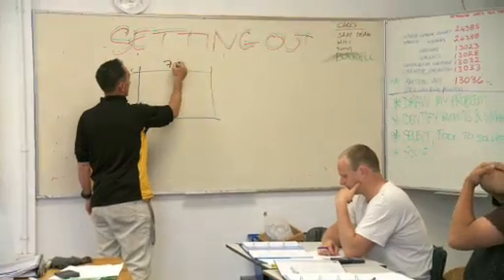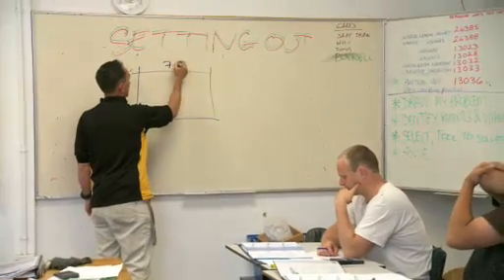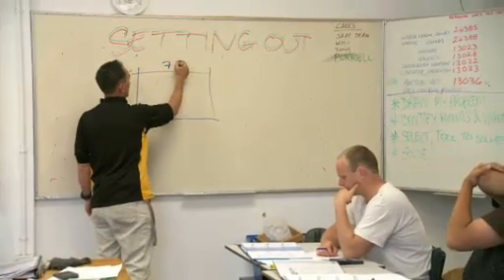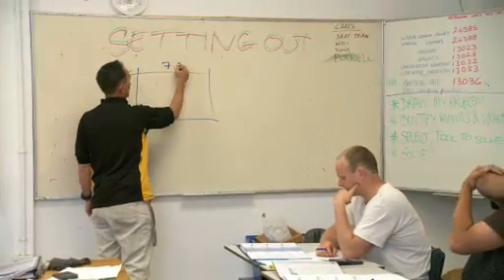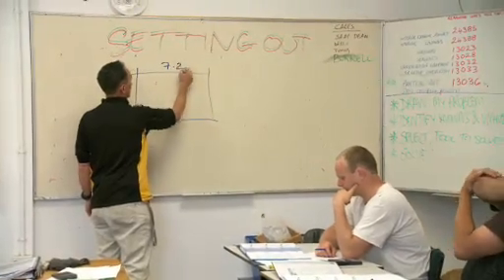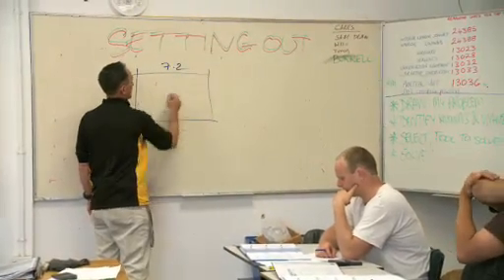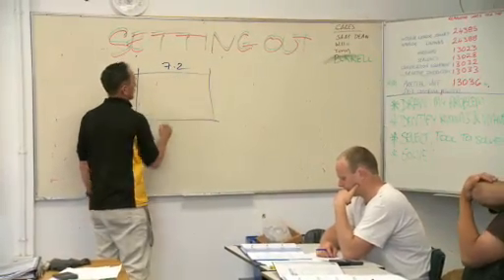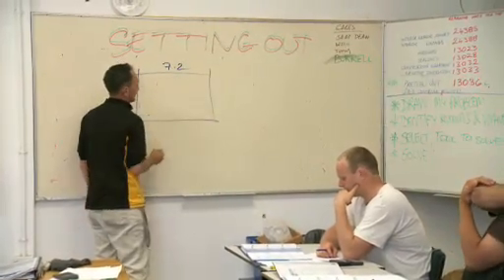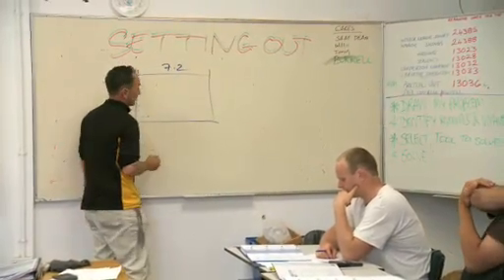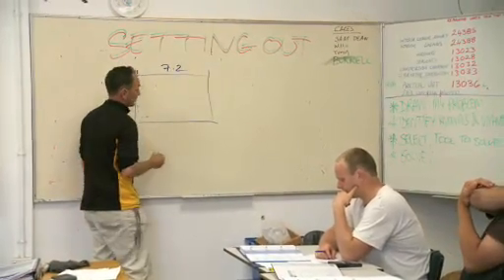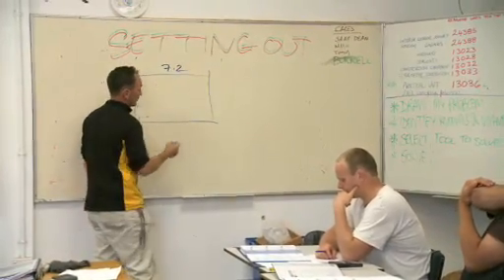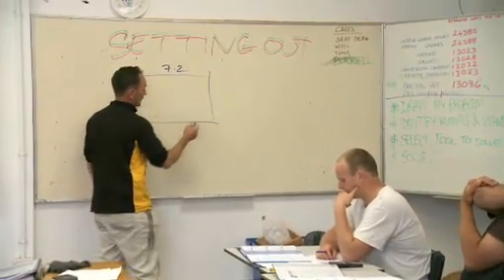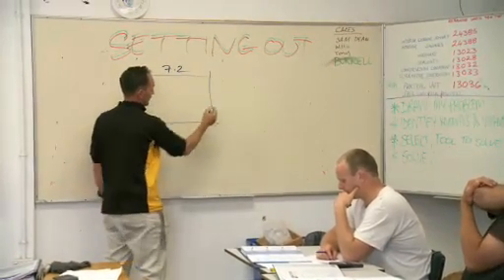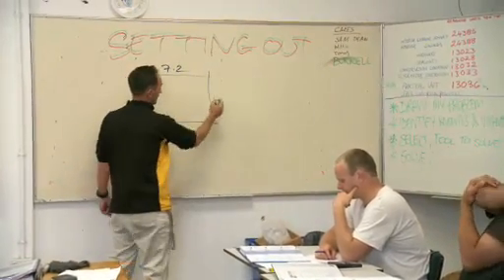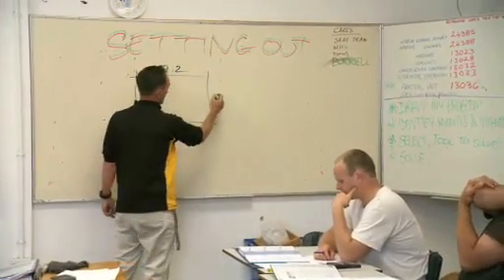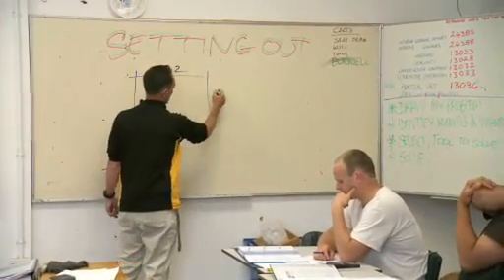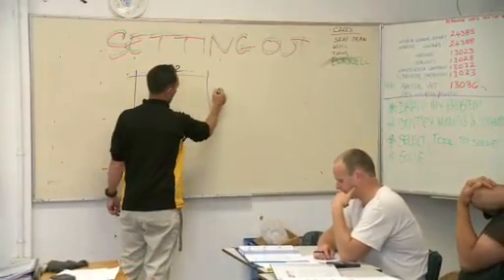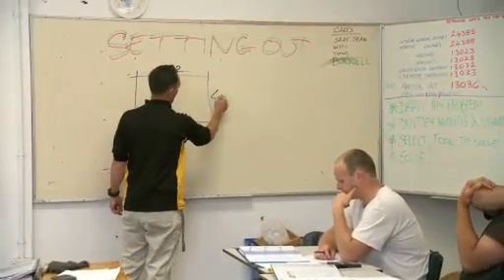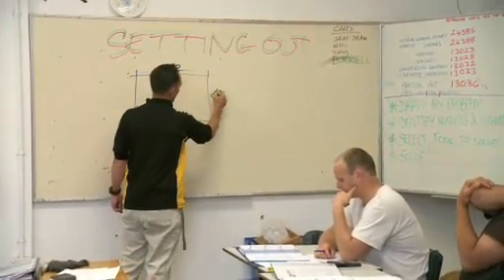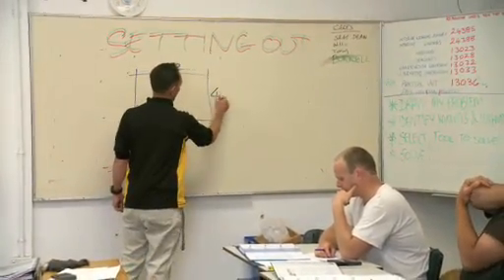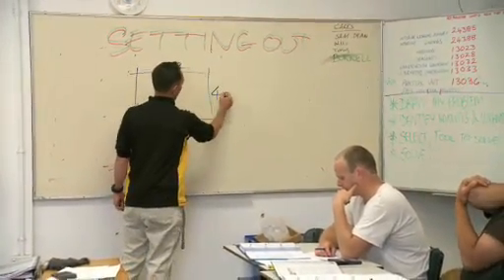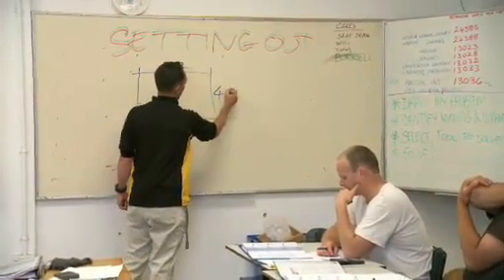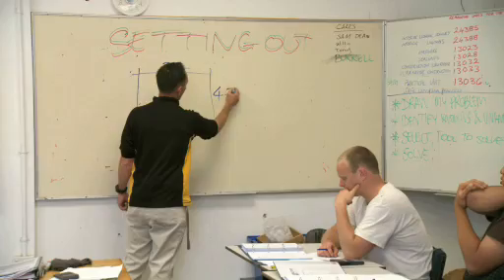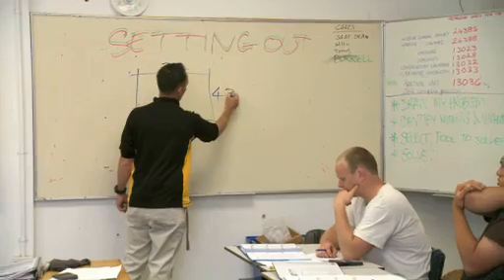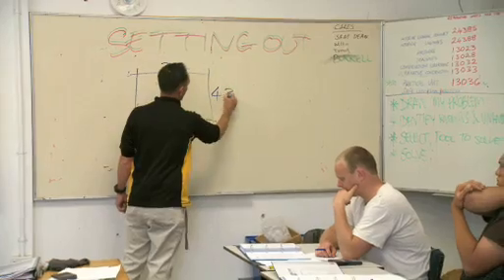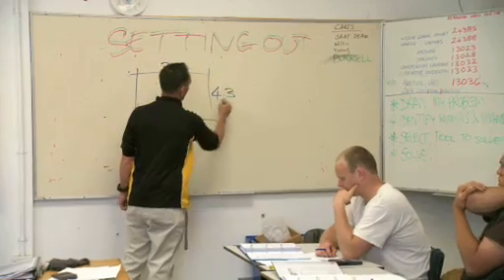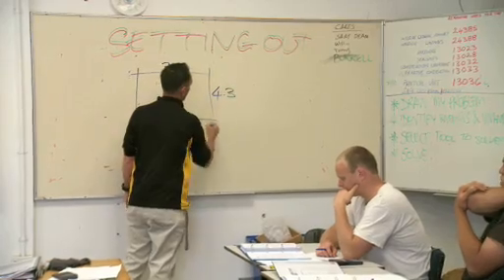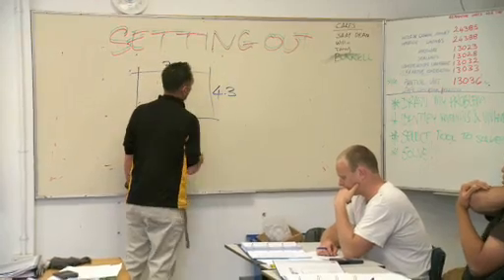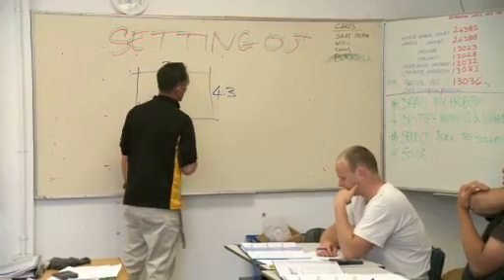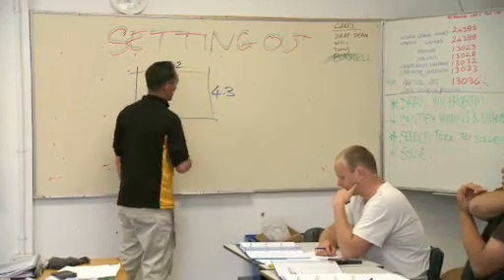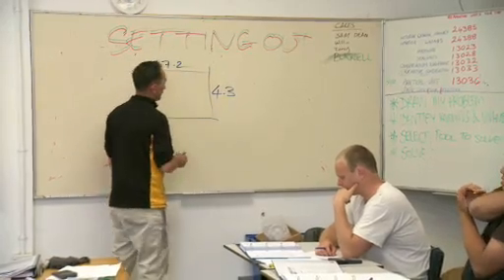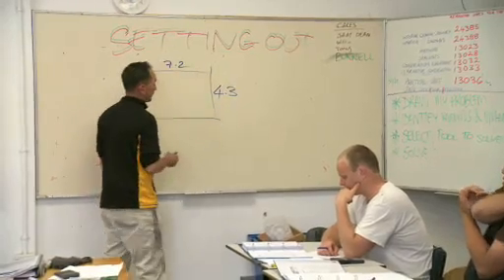7.2 metres down that side, and 4.3 metres down that side.